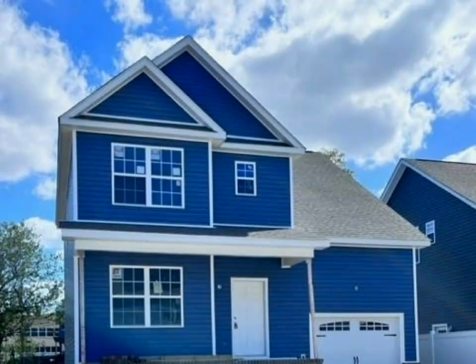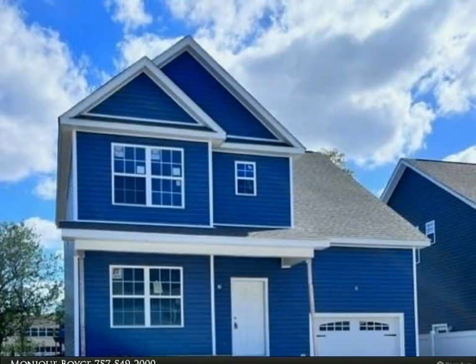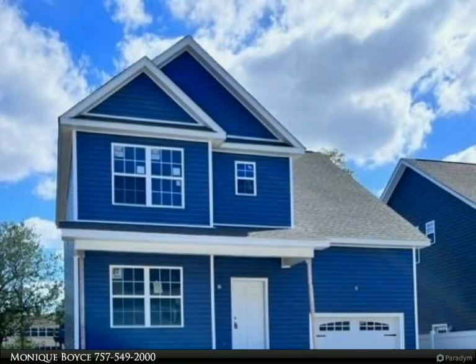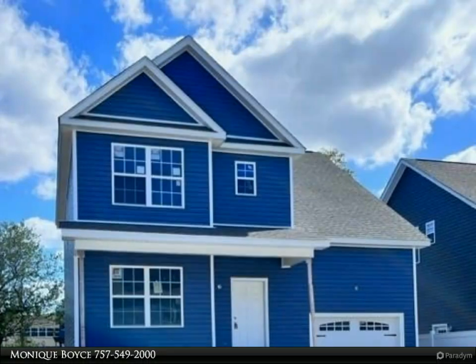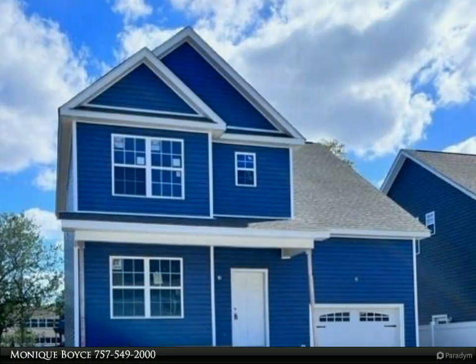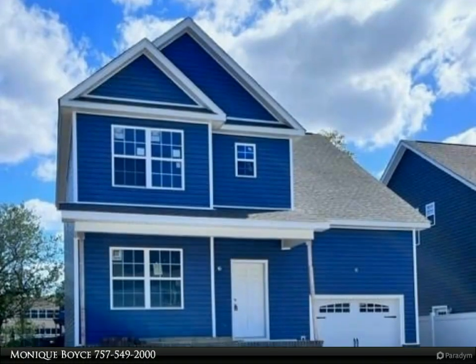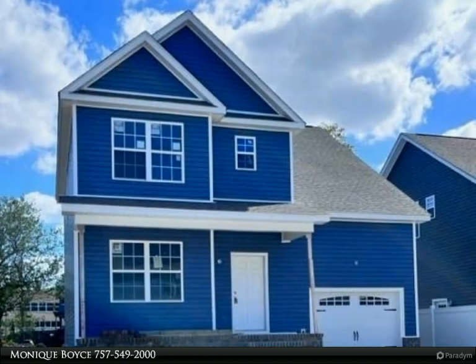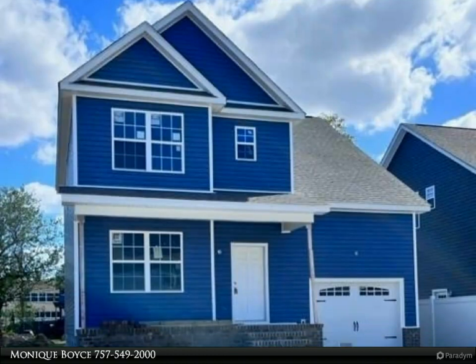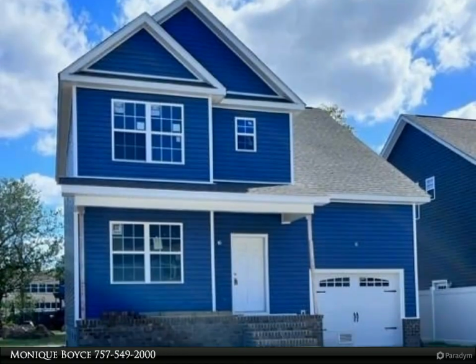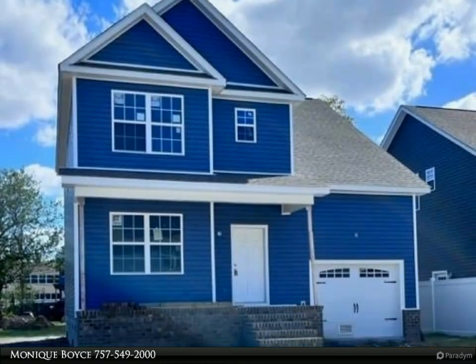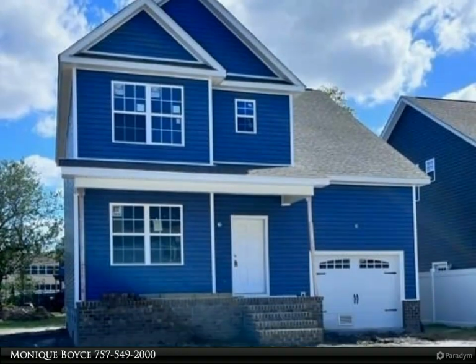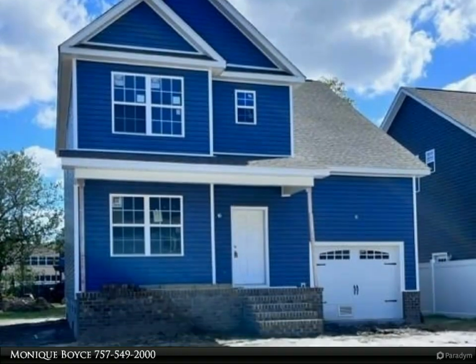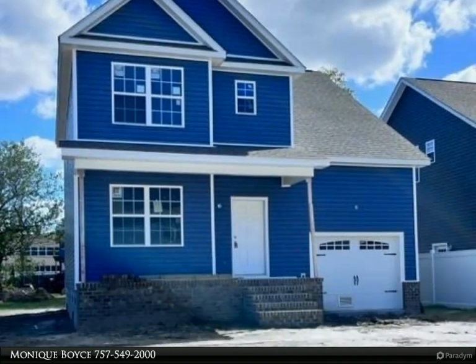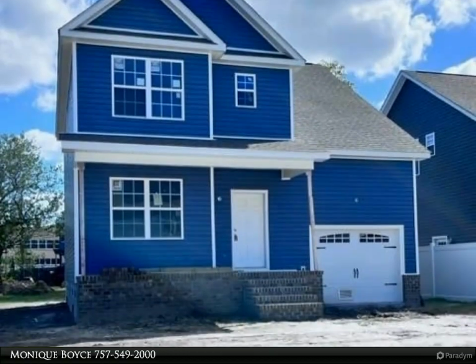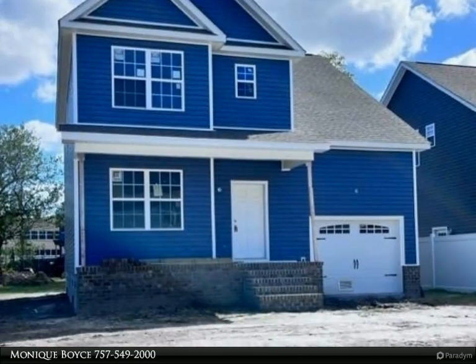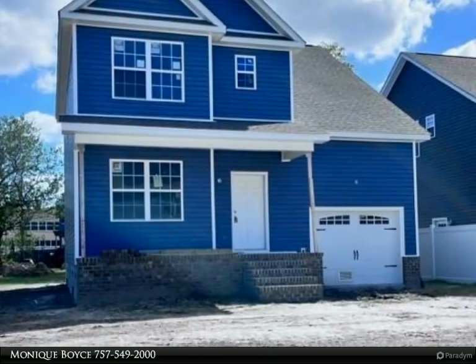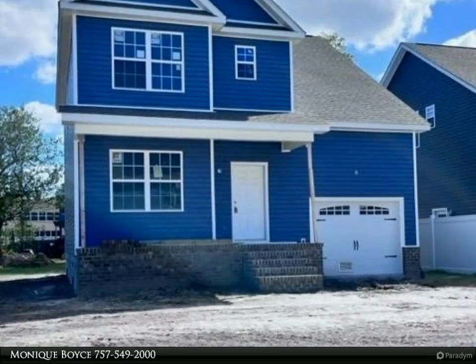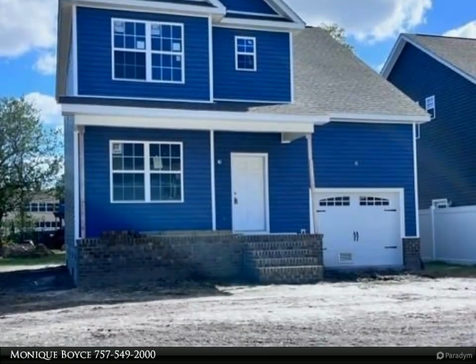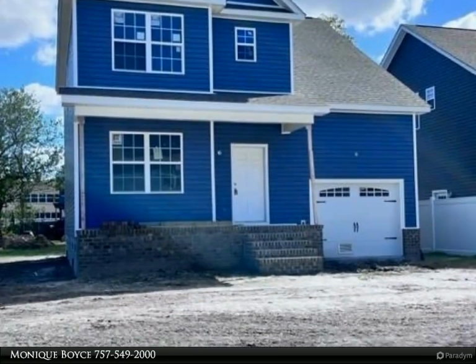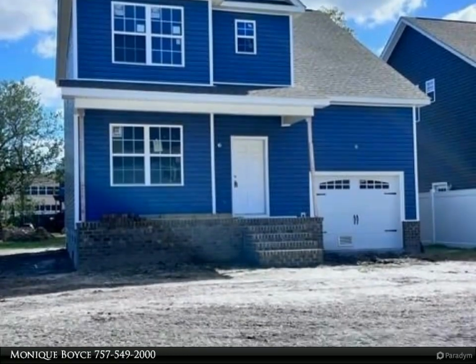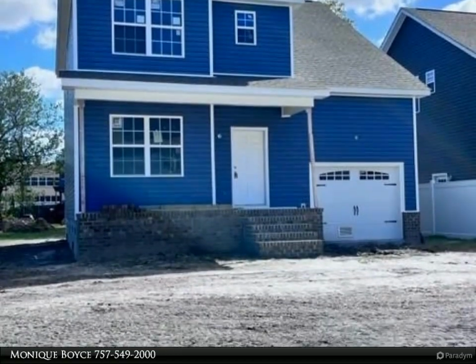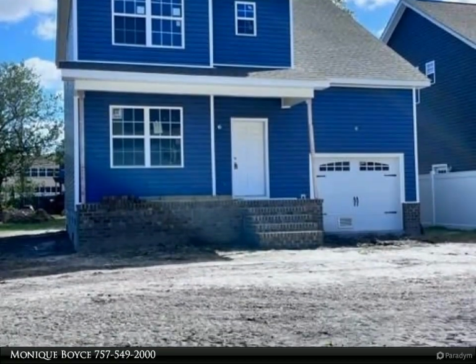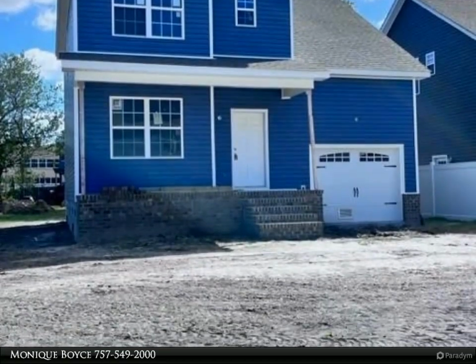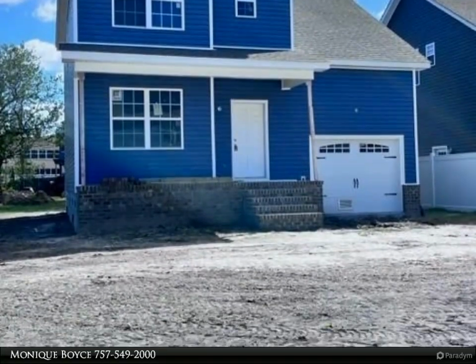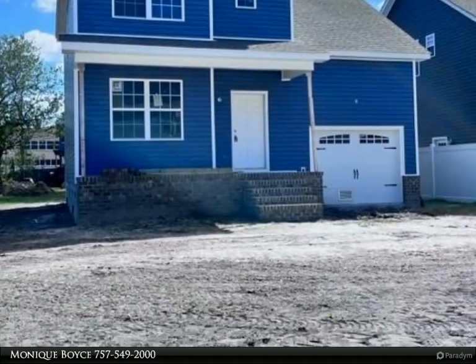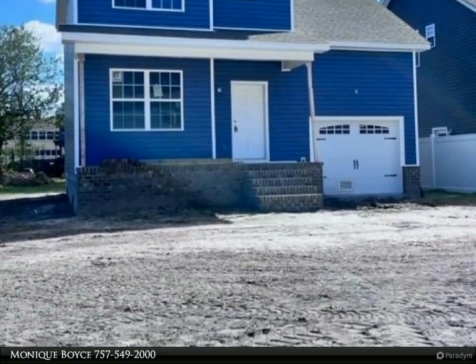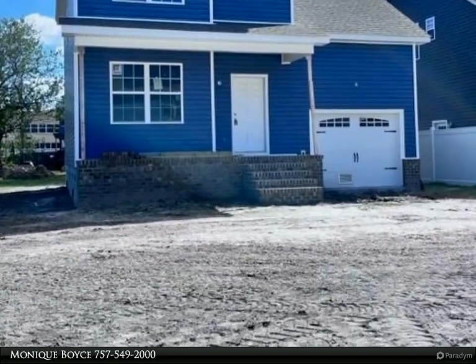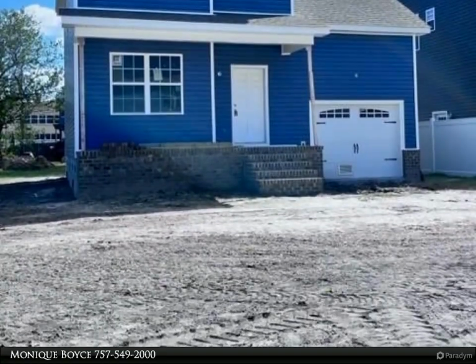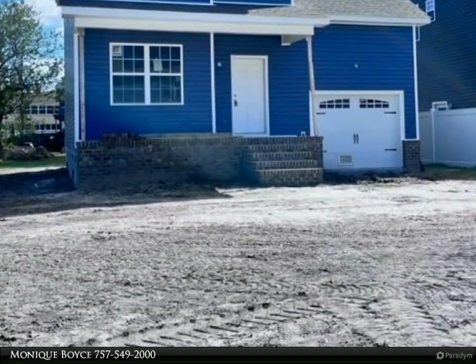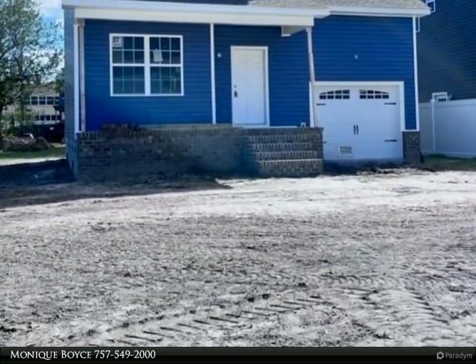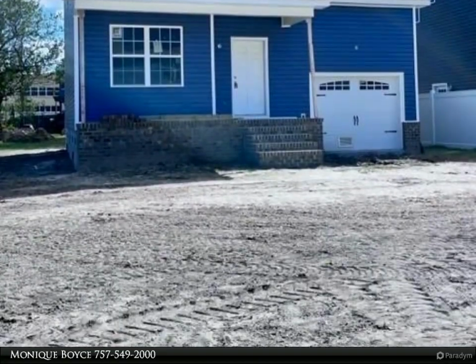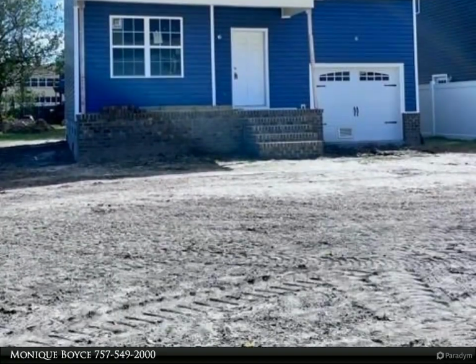This Berkshire Hathaway Home Services RW Town Realty Property Video is presented by Monique Boyce.